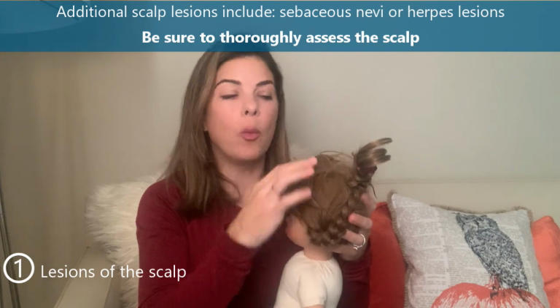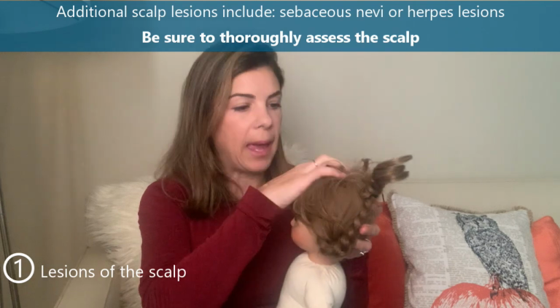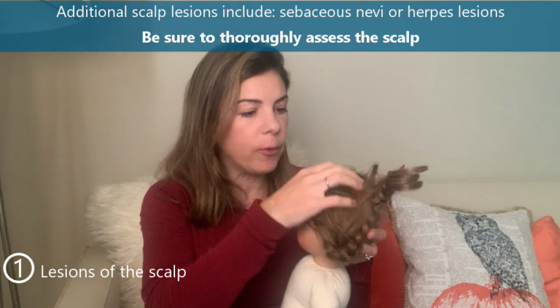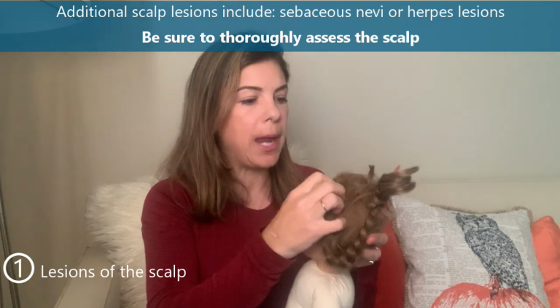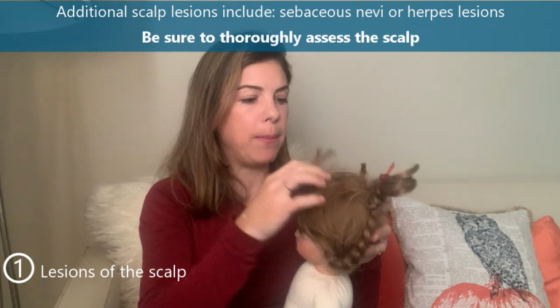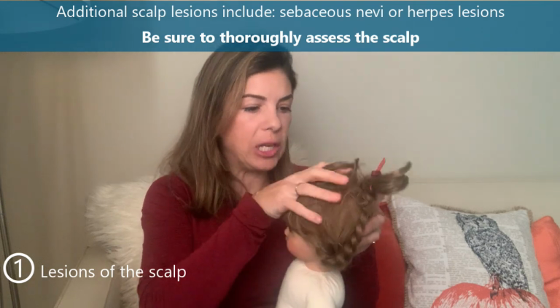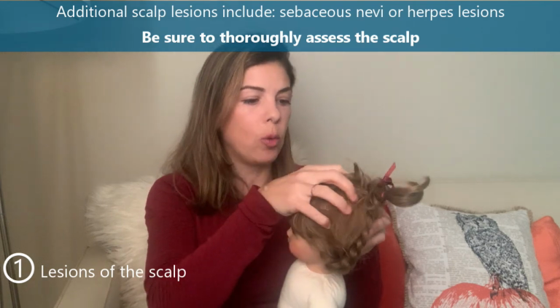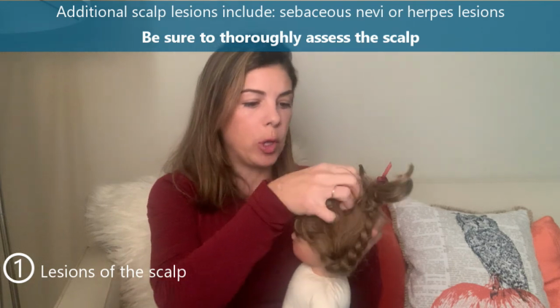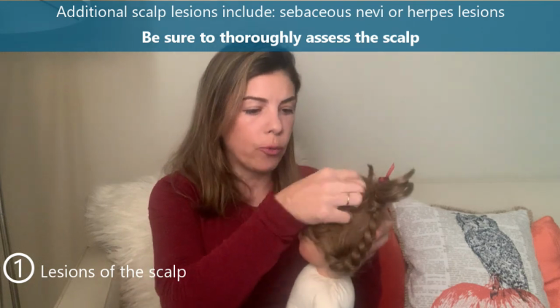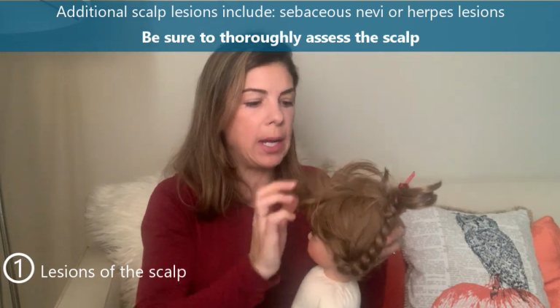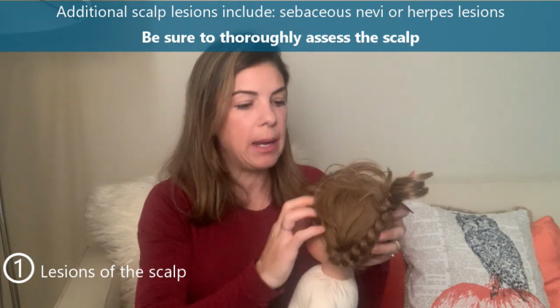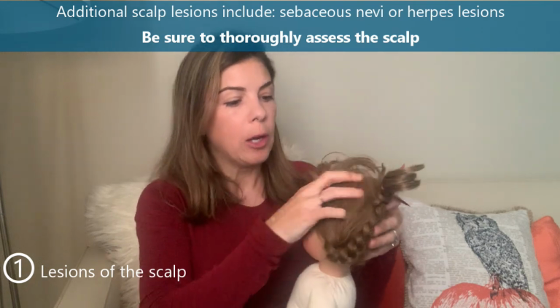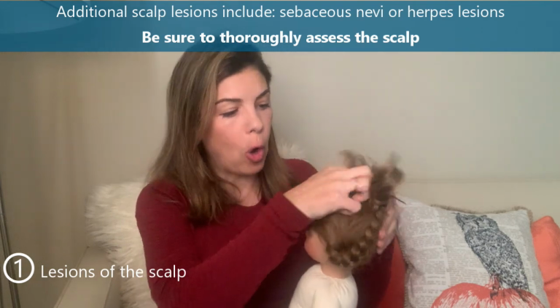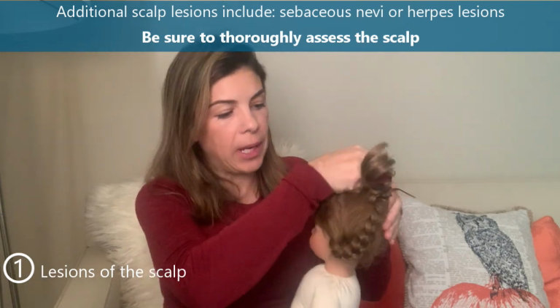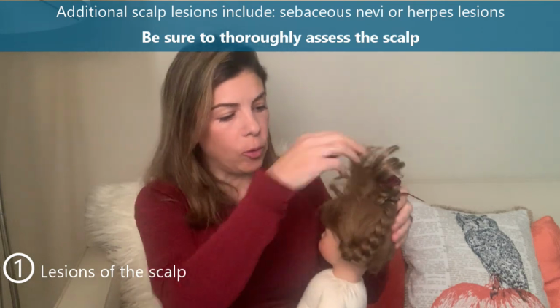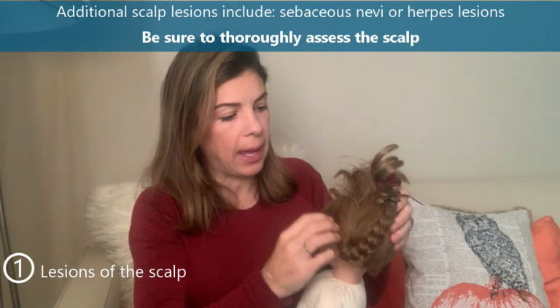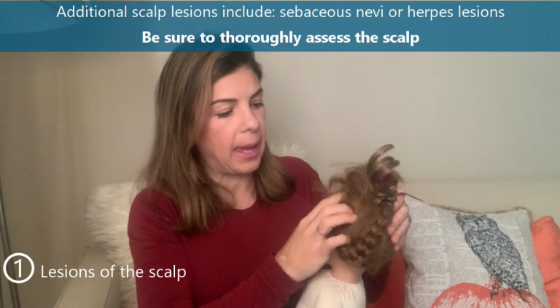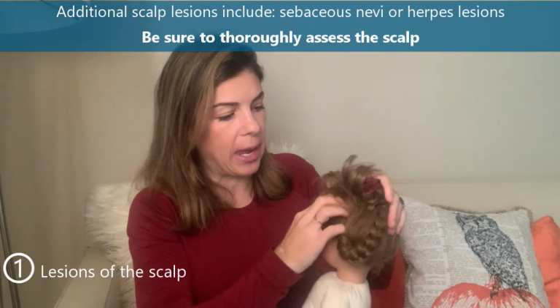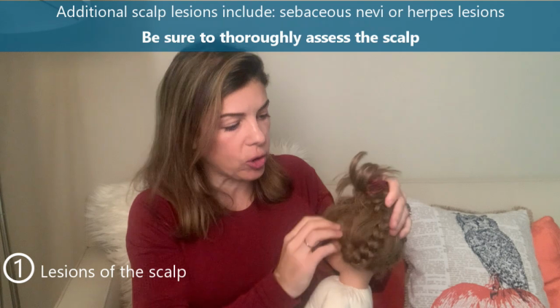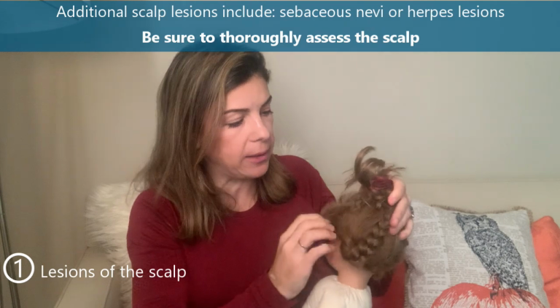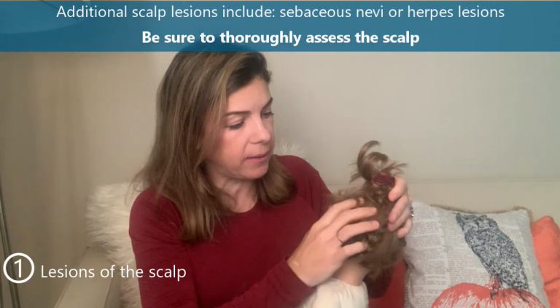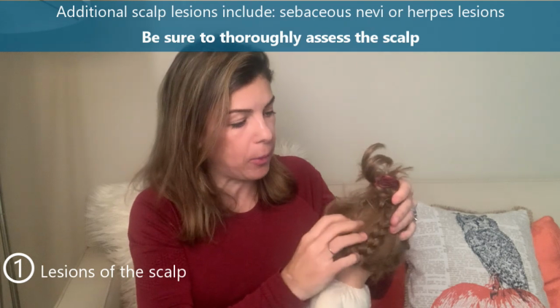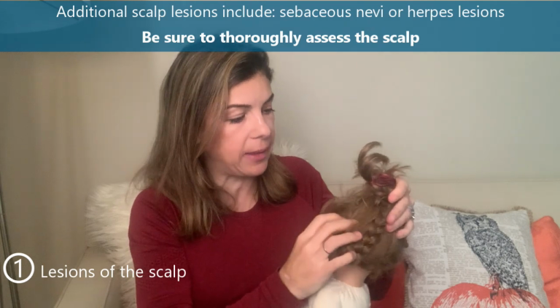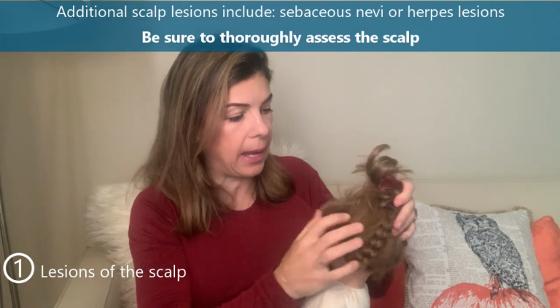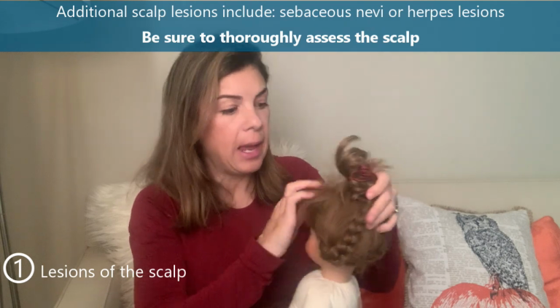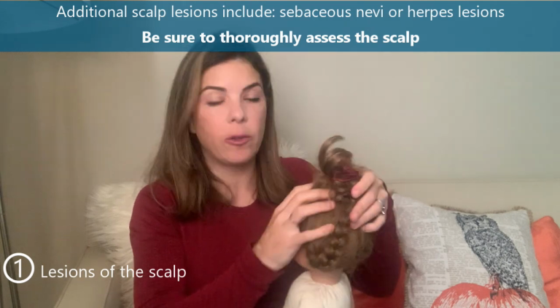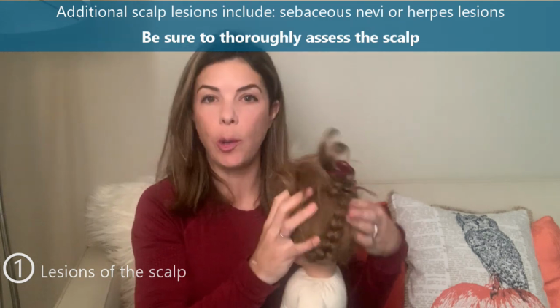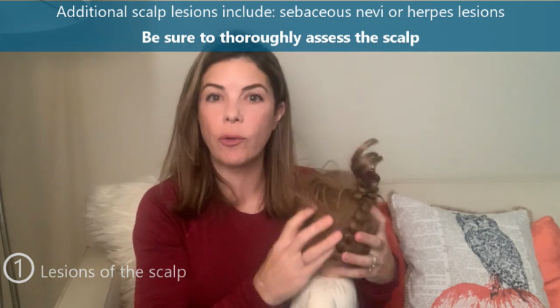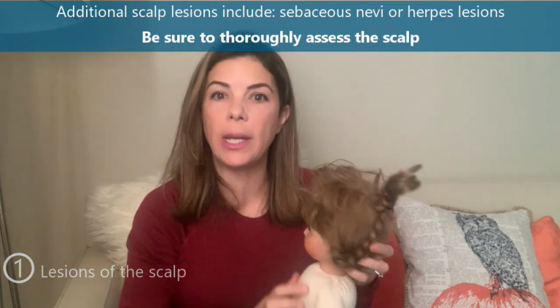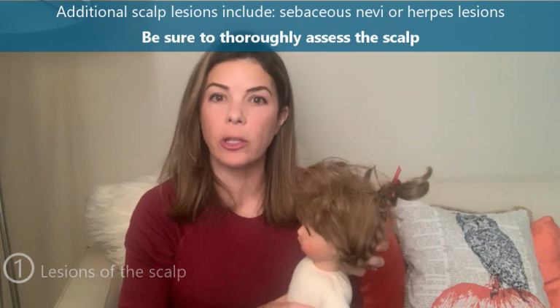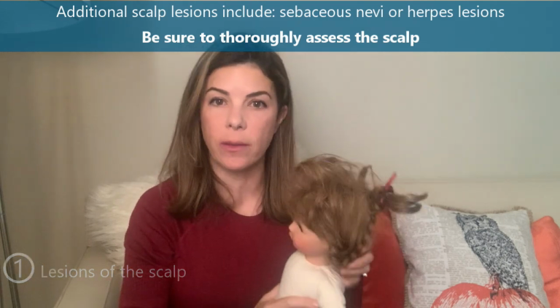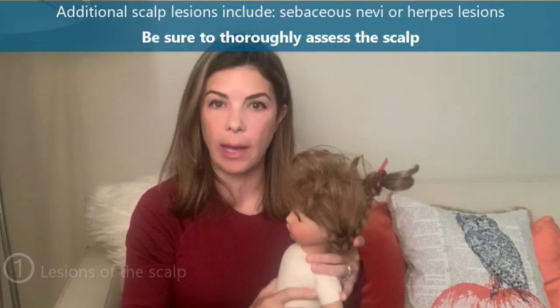With every baby, make sure that you're really combing through the hair and separating it so that you have a really good look at the scalp.